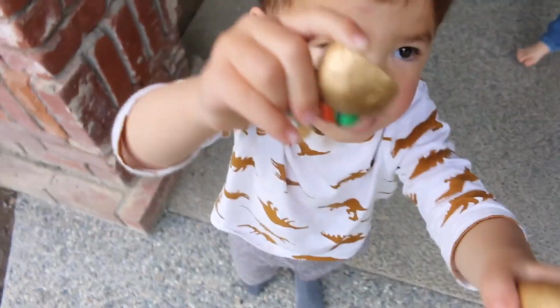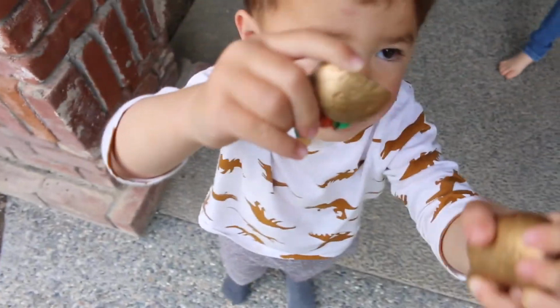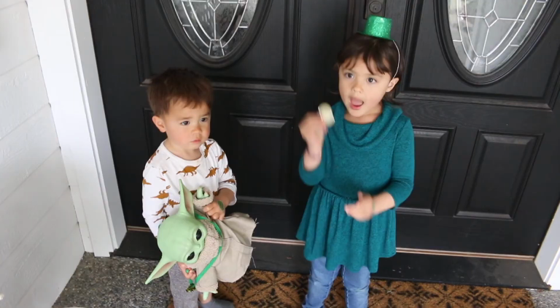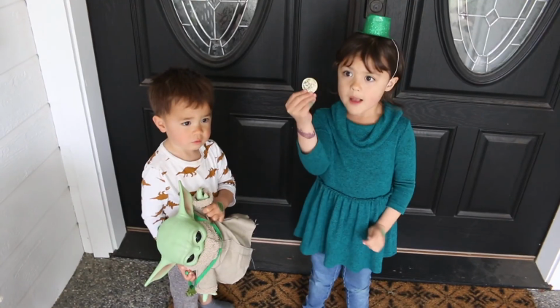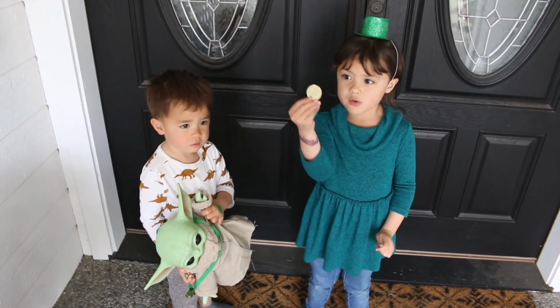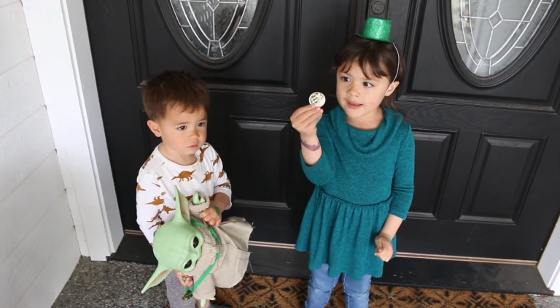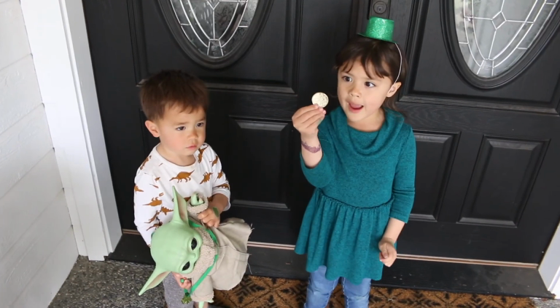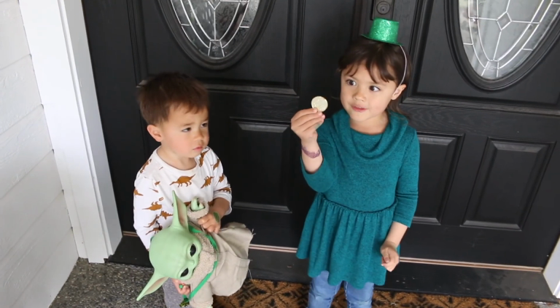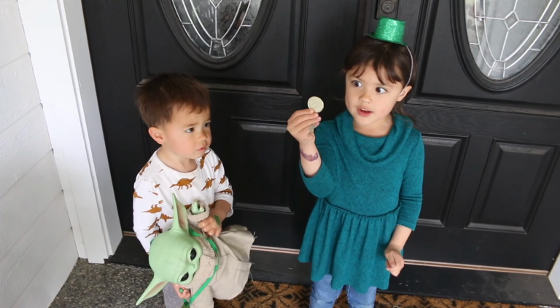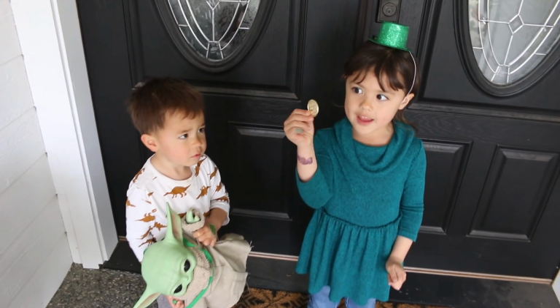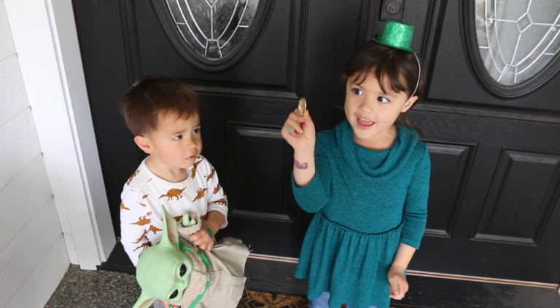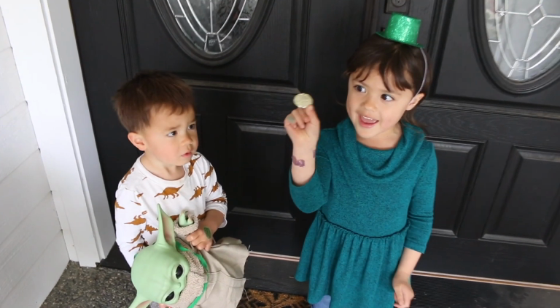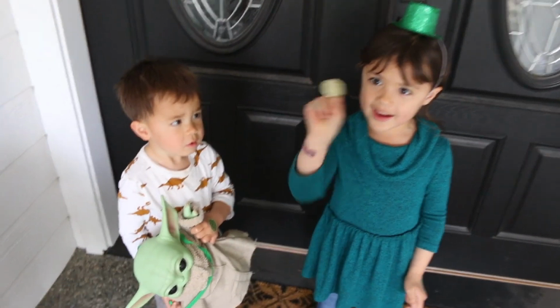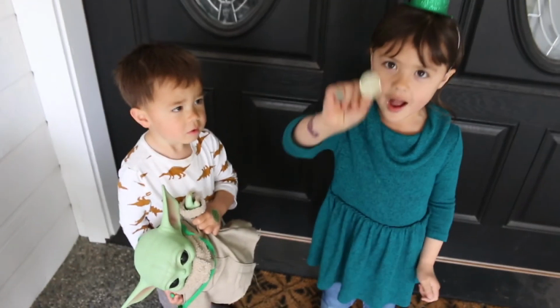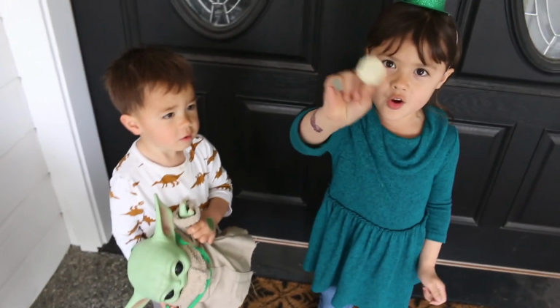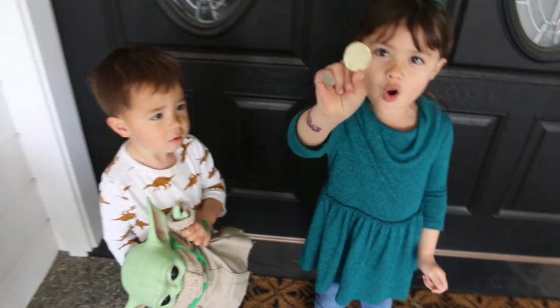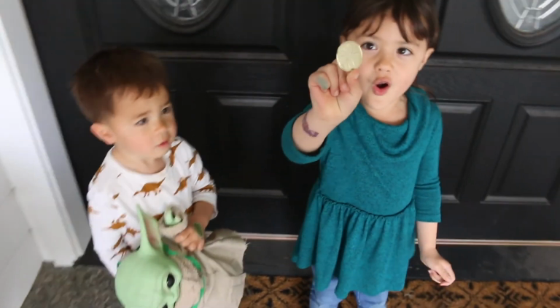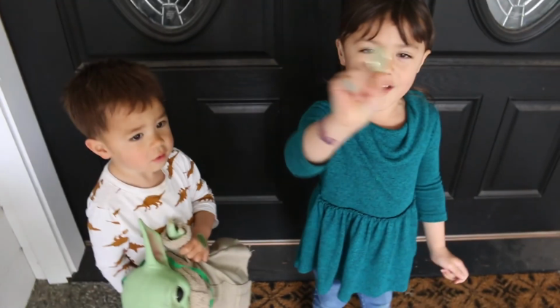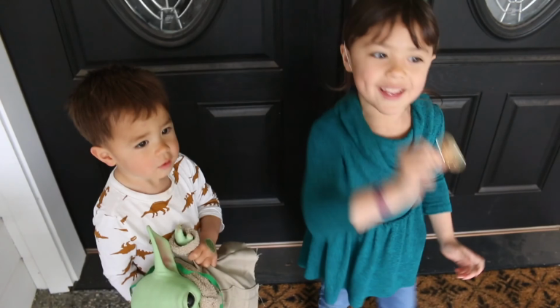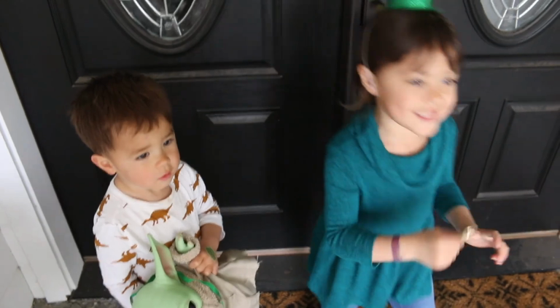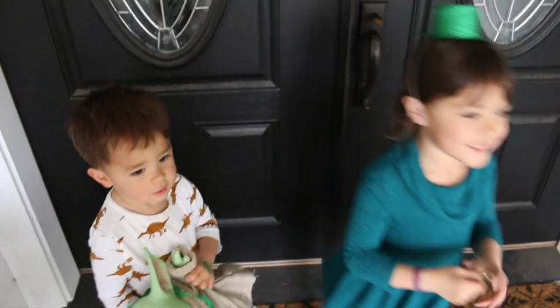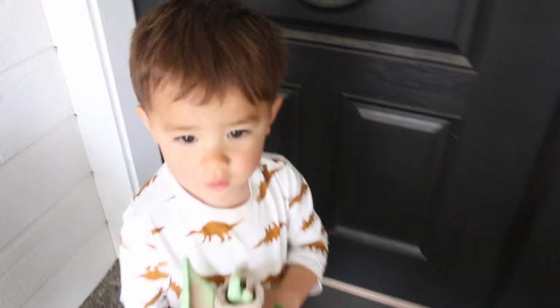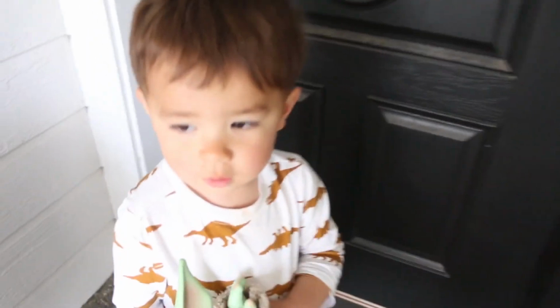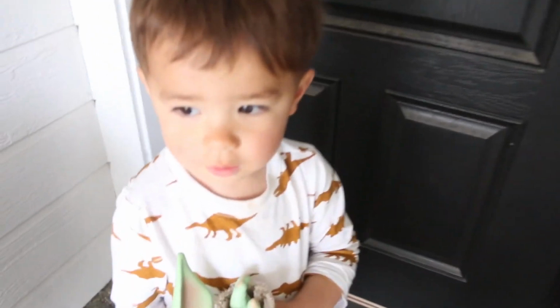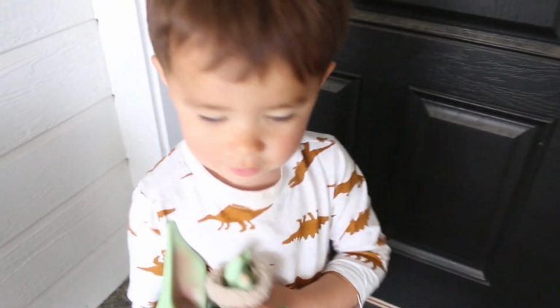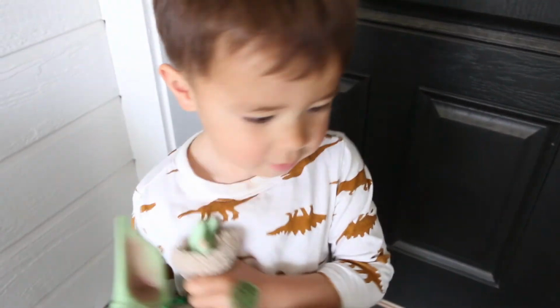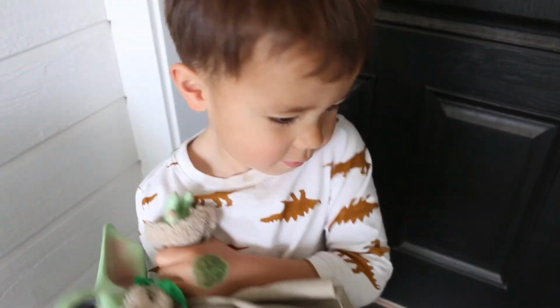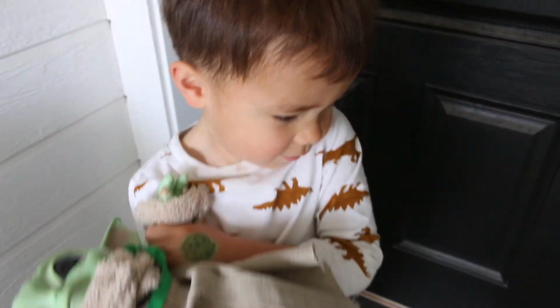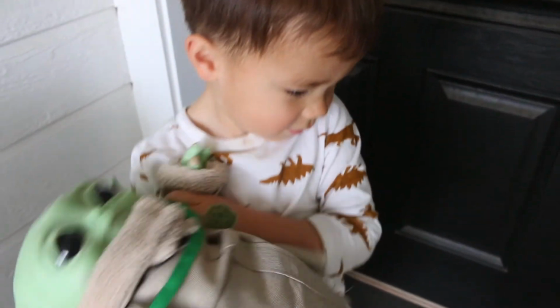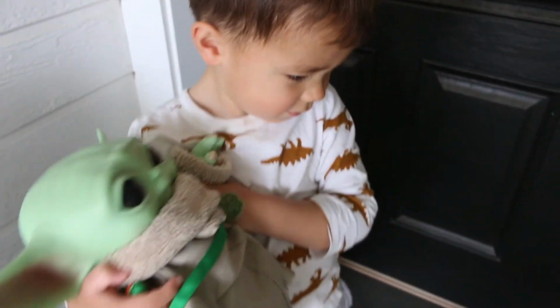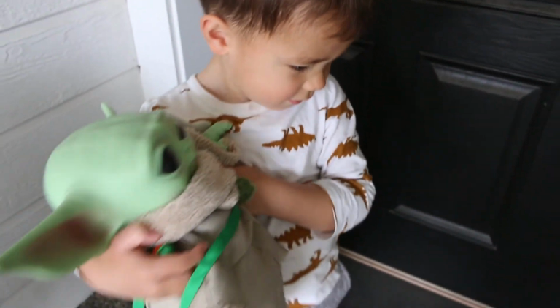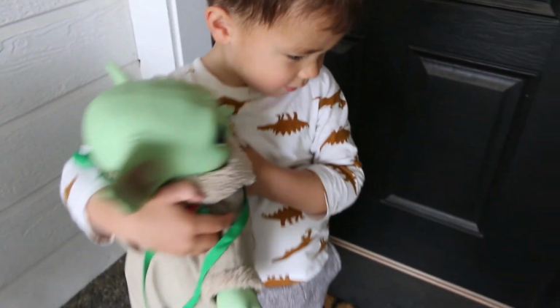Happy St. Patrick's Day! I got a coin. Happy St. Patrick's Day, Luke.